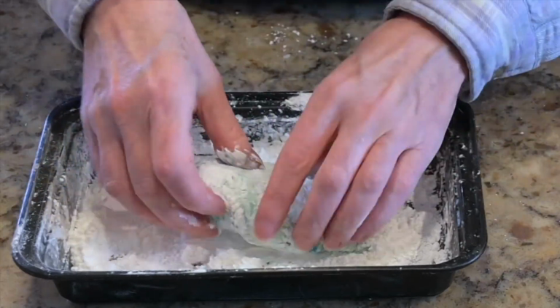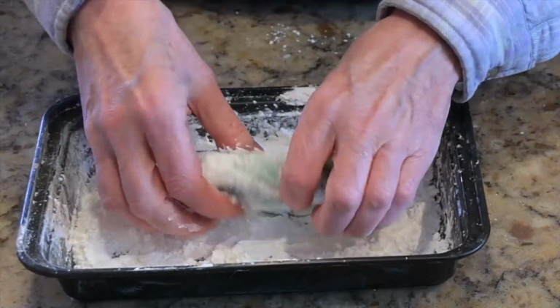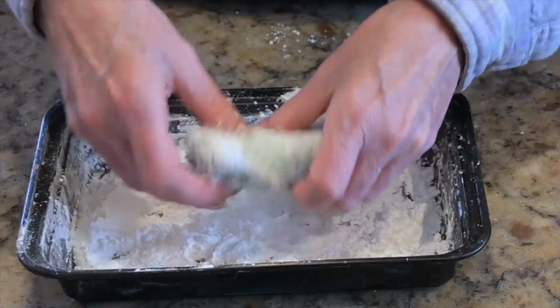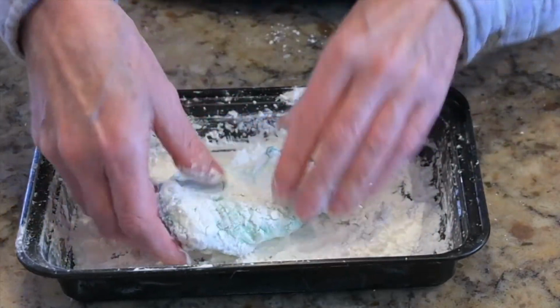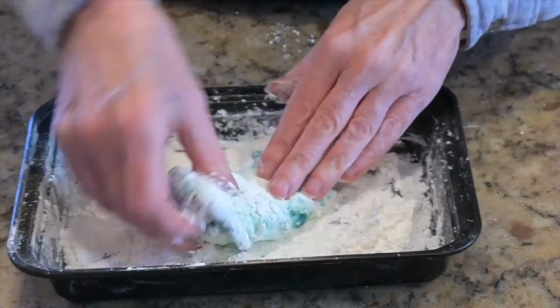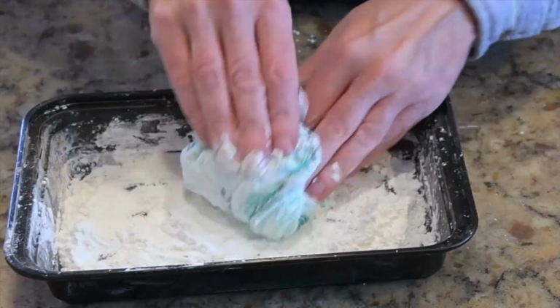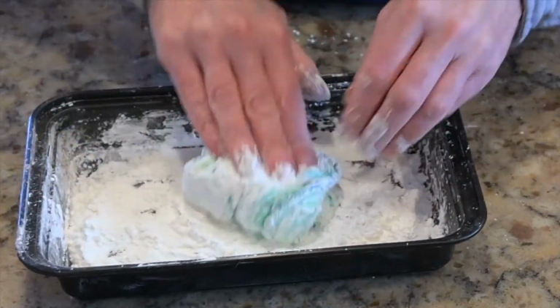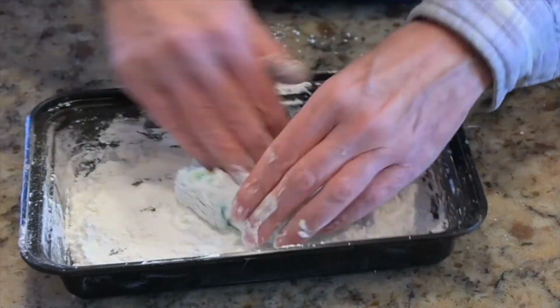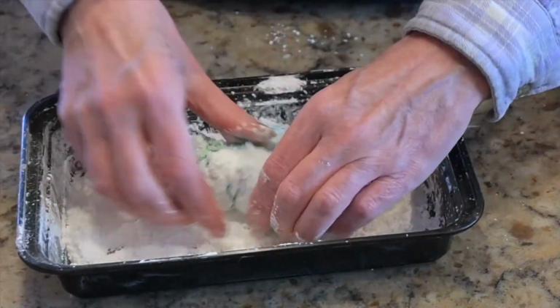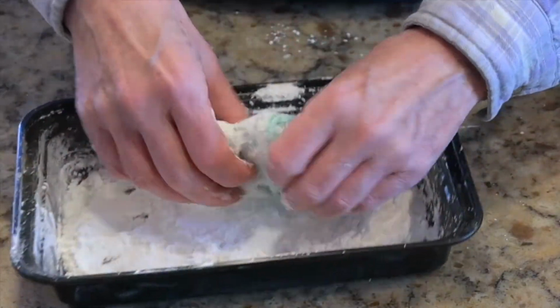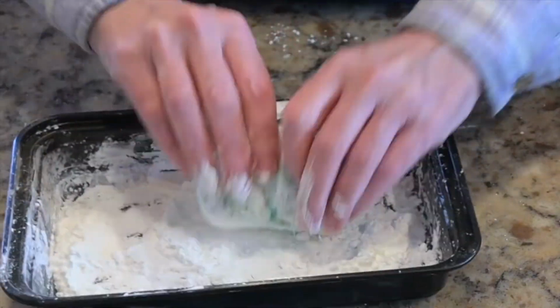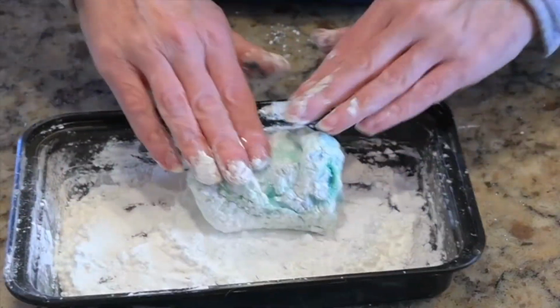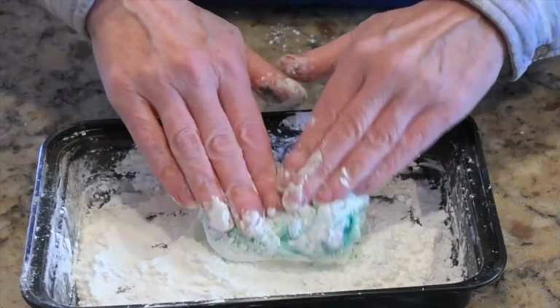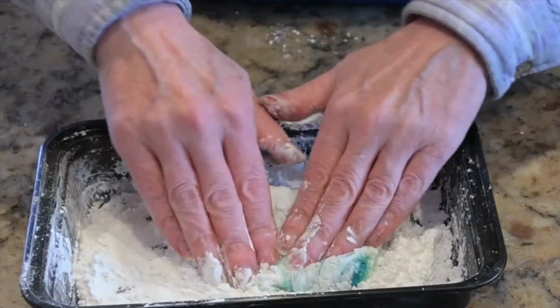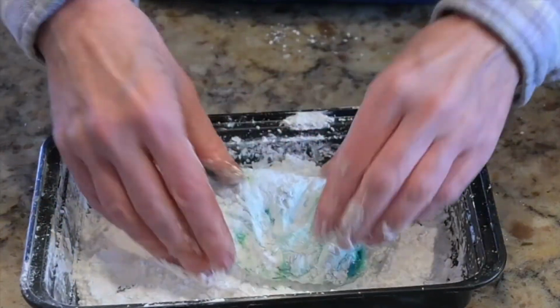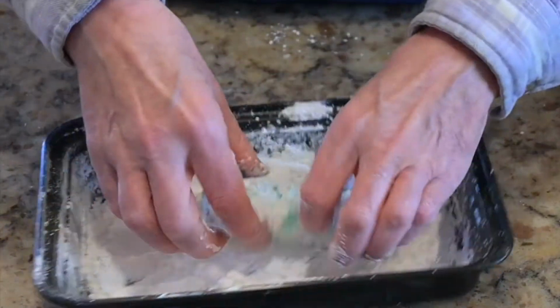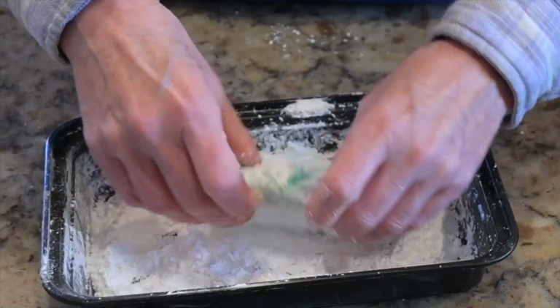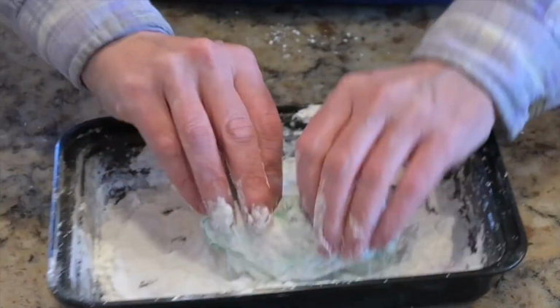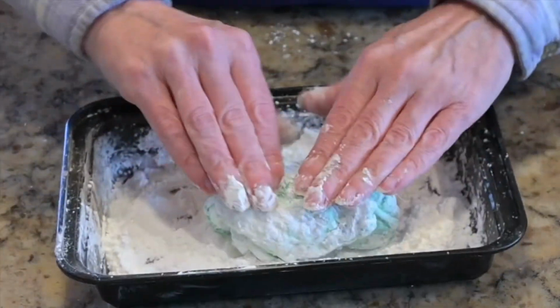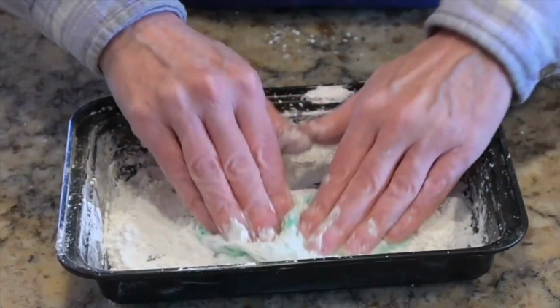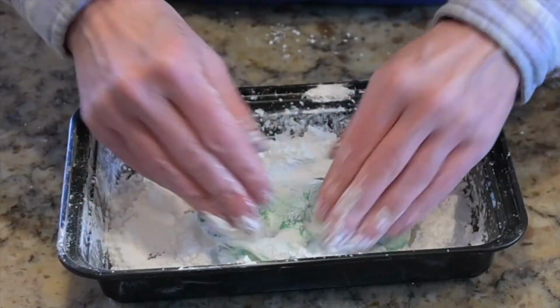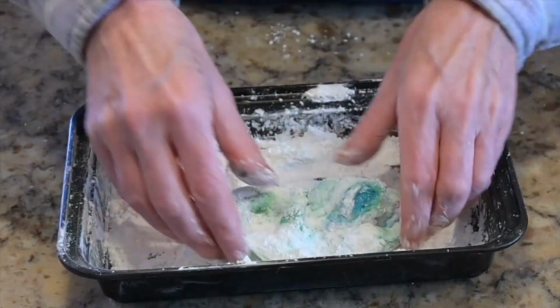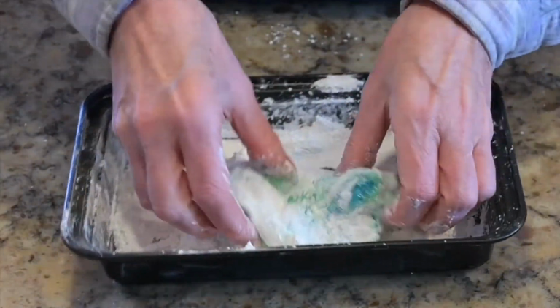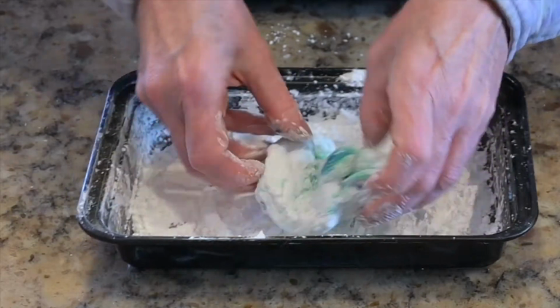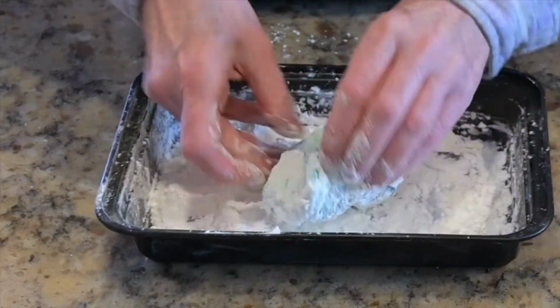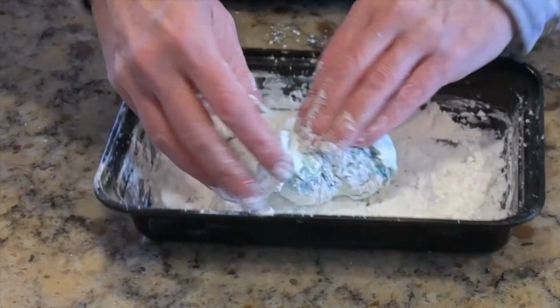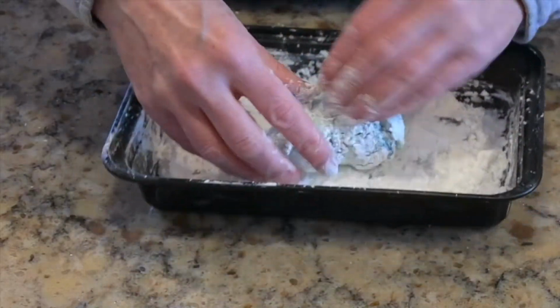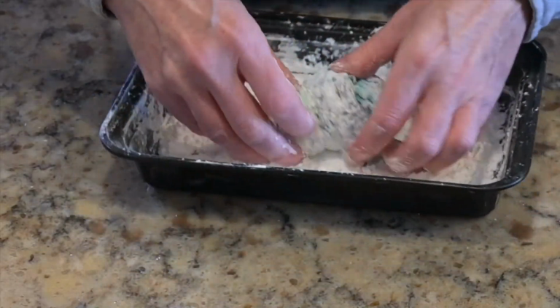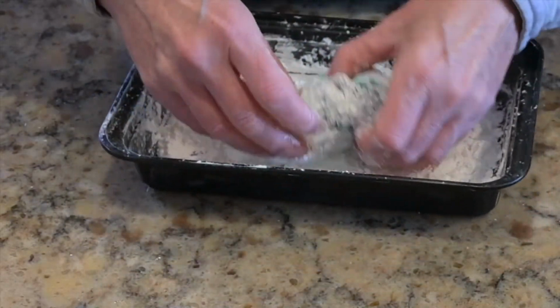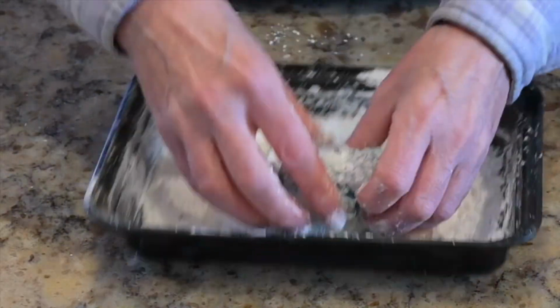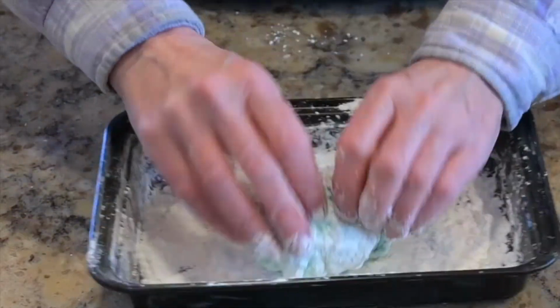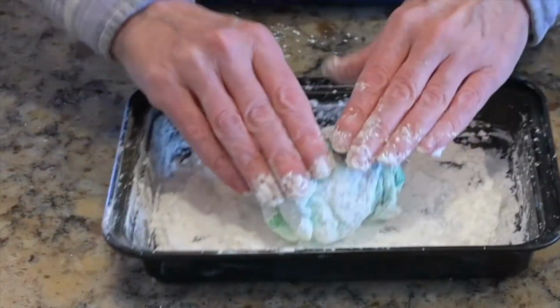Once it's cool enough for you to touch, just start kneading it just like you would real dough.